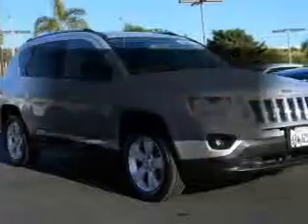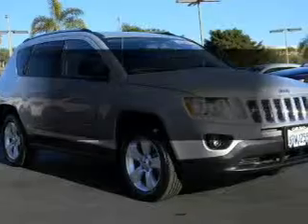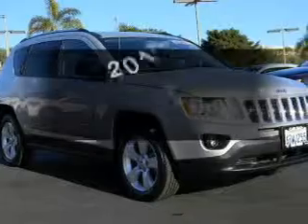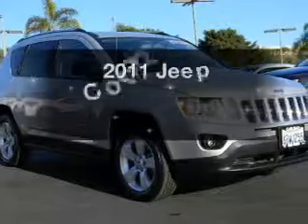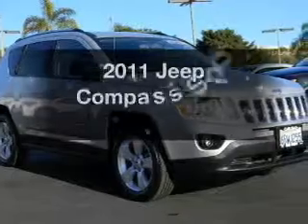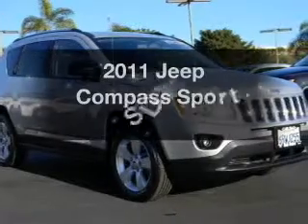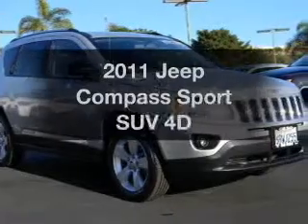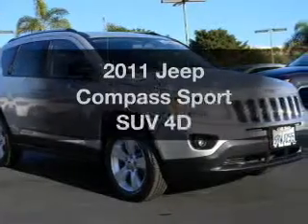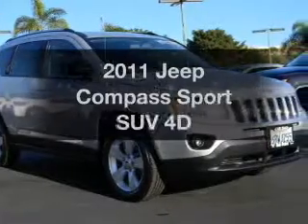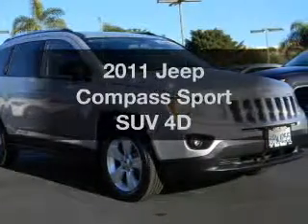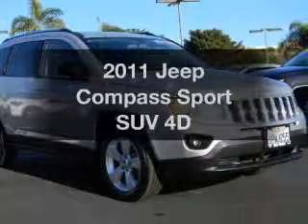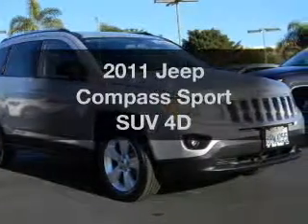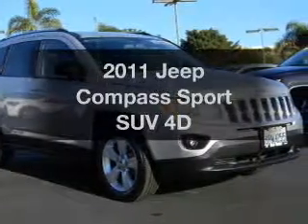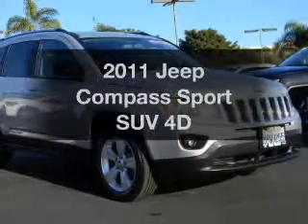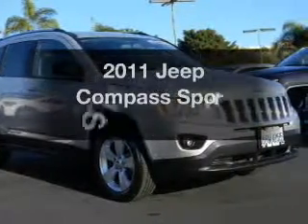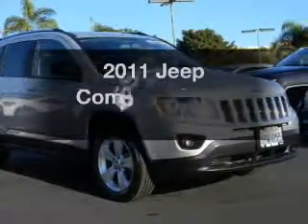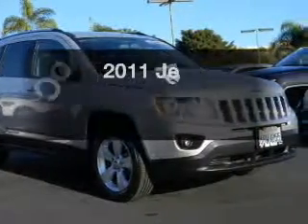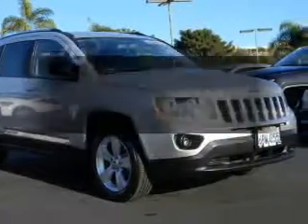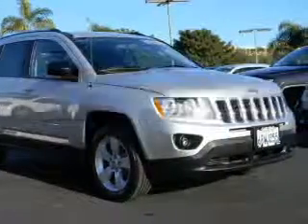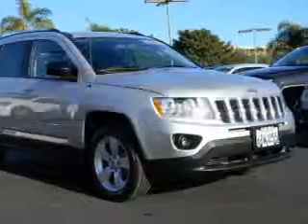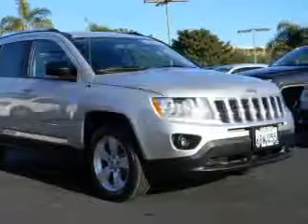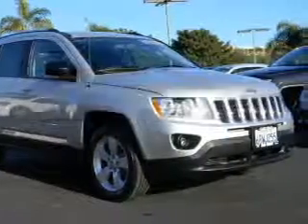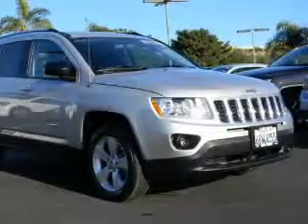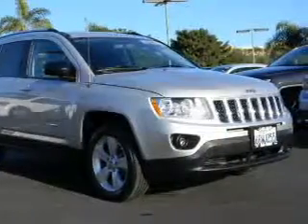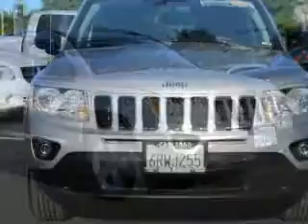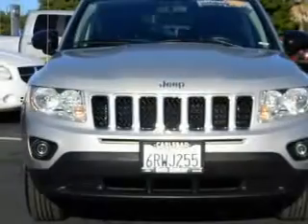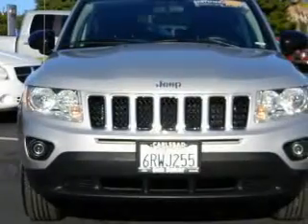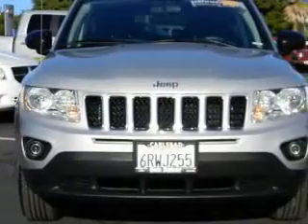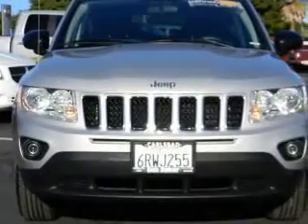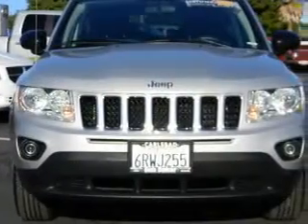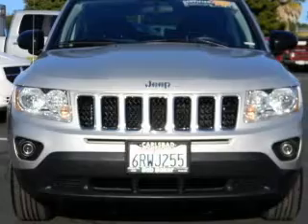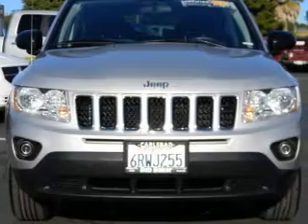Get noticed in this 2011 Jeep Compass. This is the set of wheels you've been looking for.